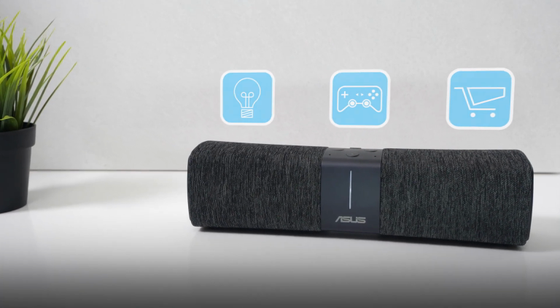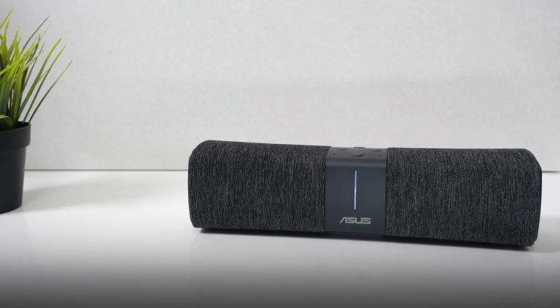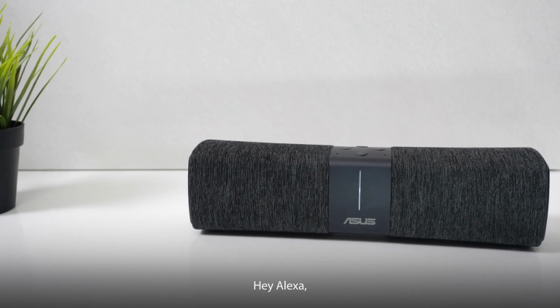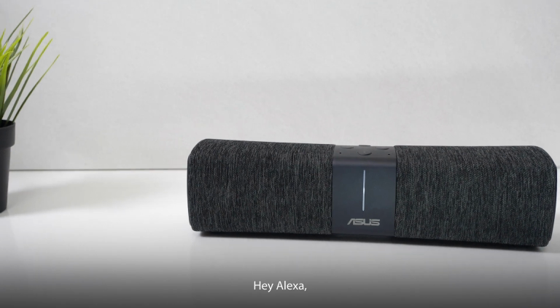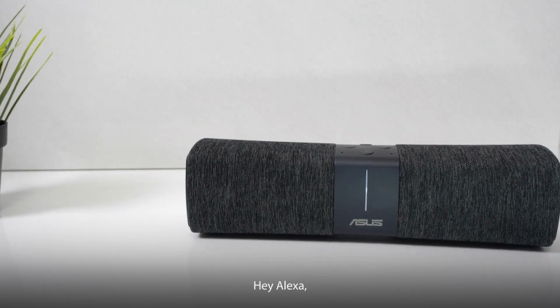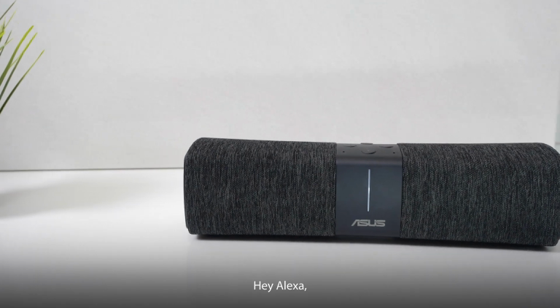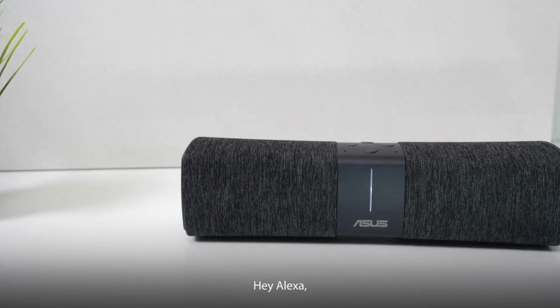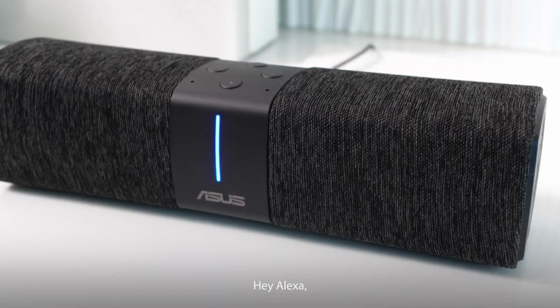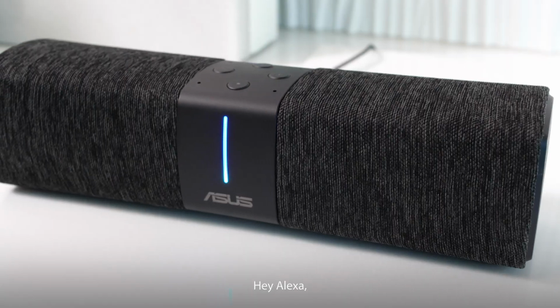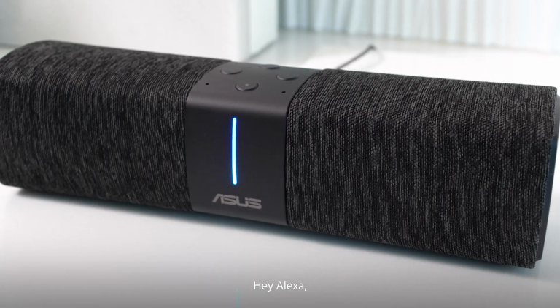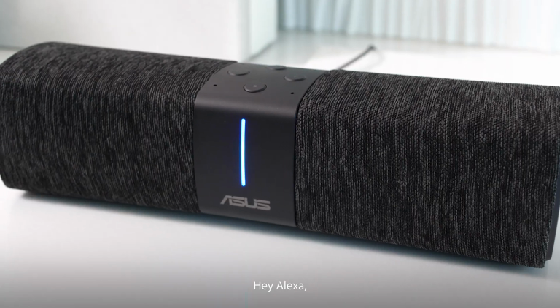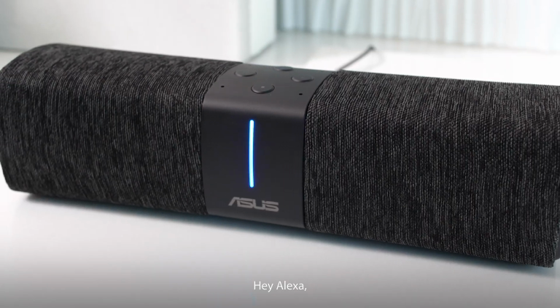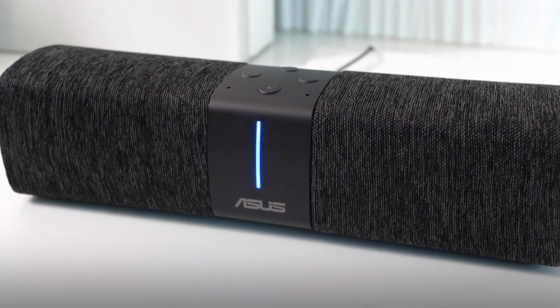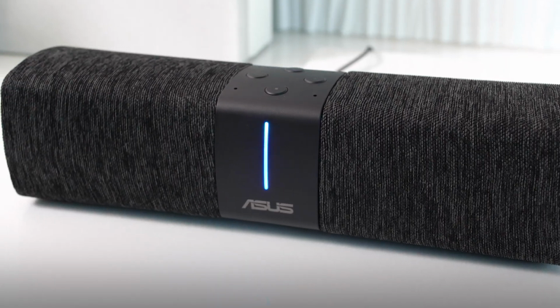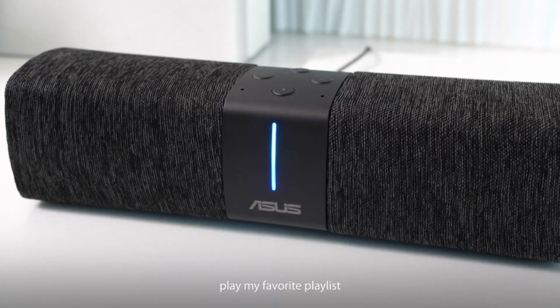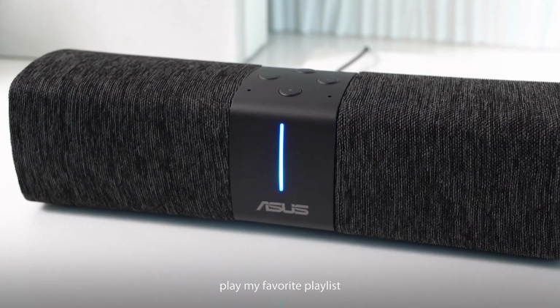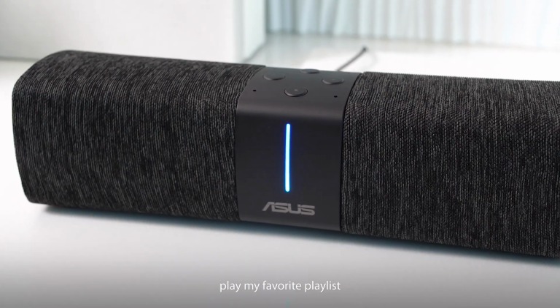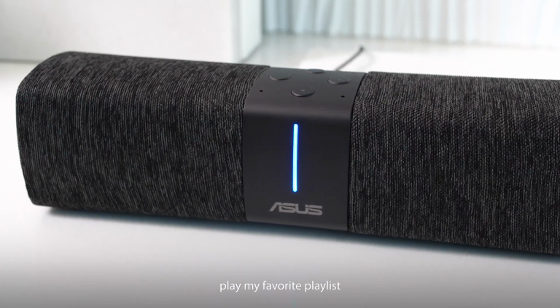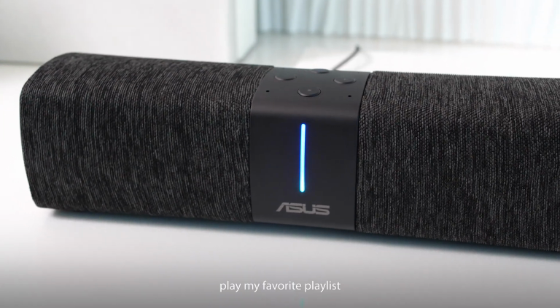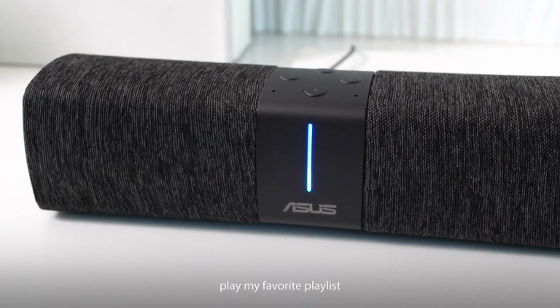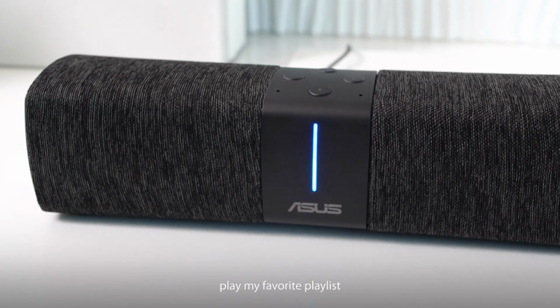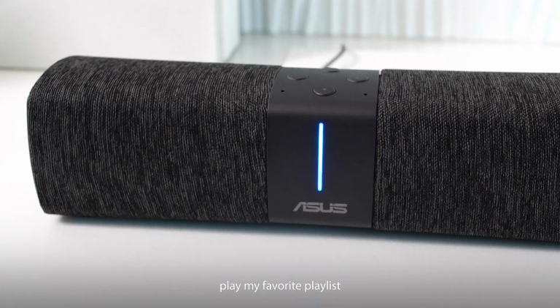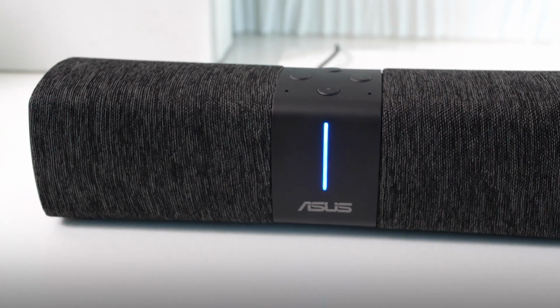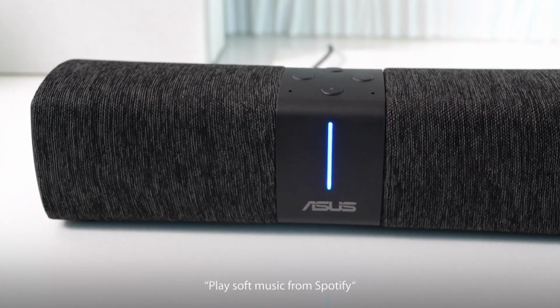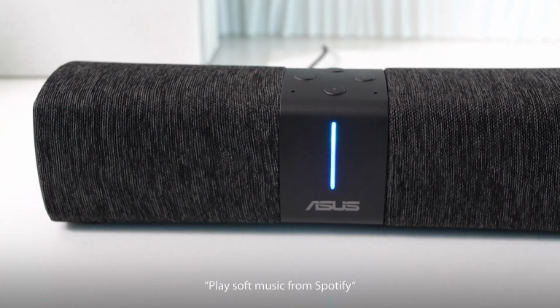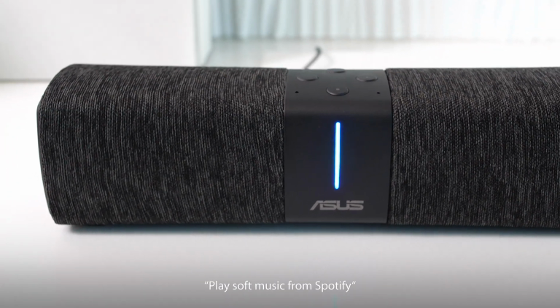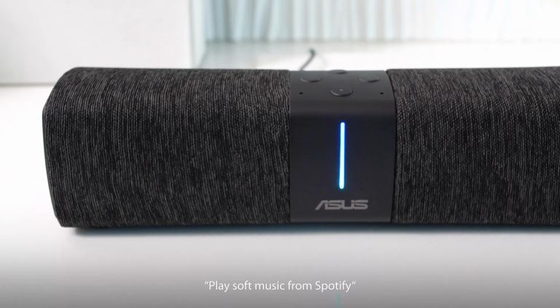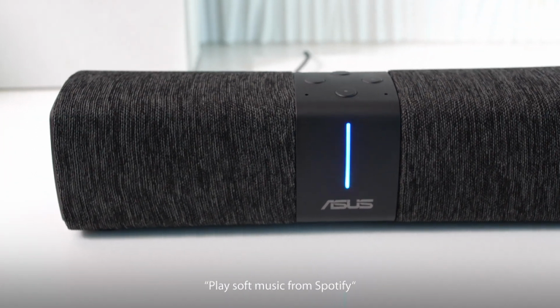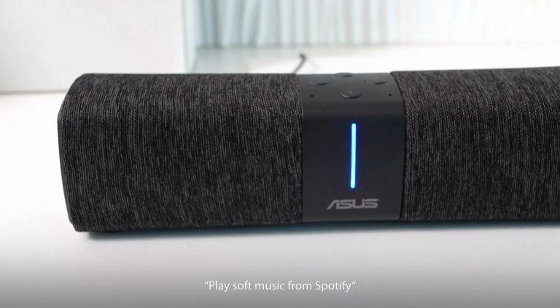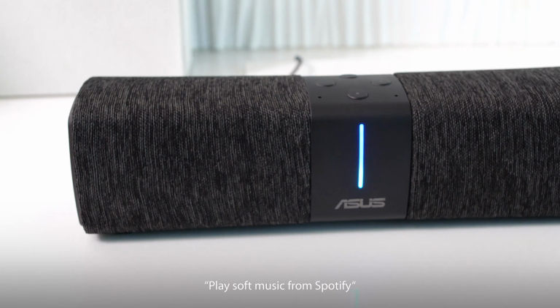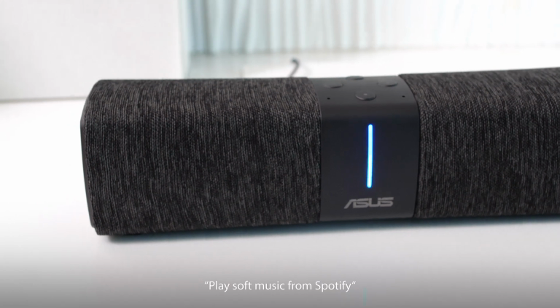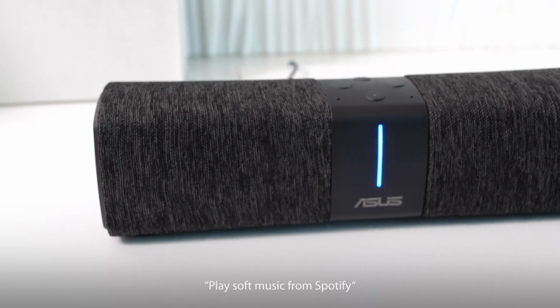Hey Alexa, play my favorites playlist. Playing soft music from Spotify.